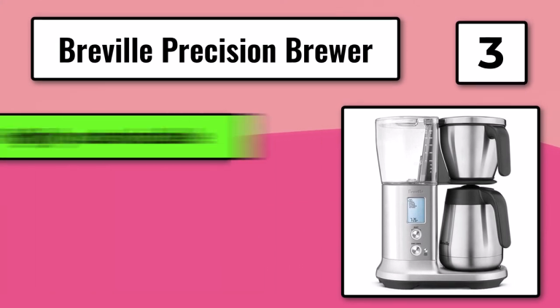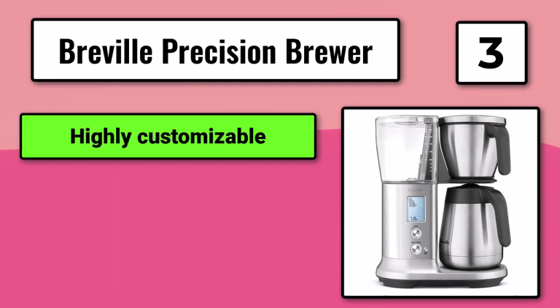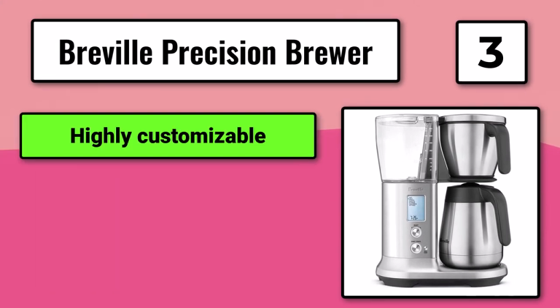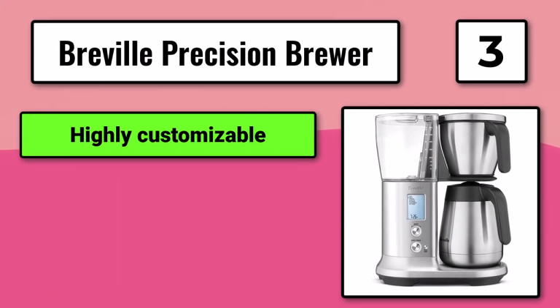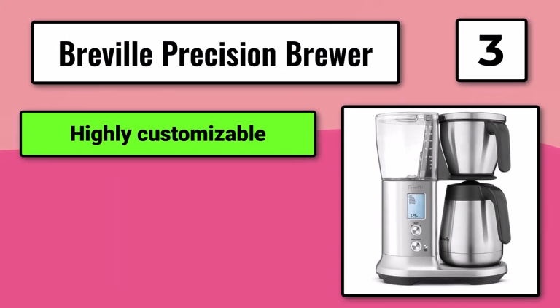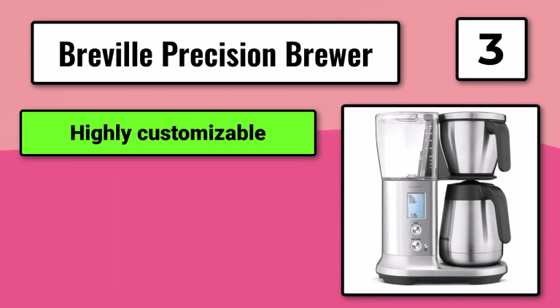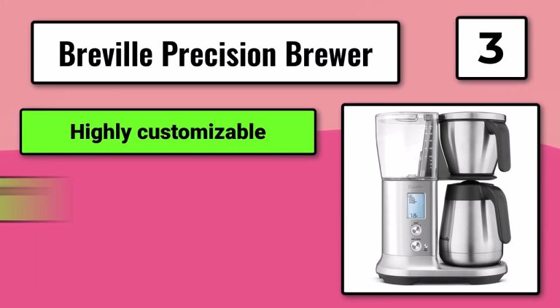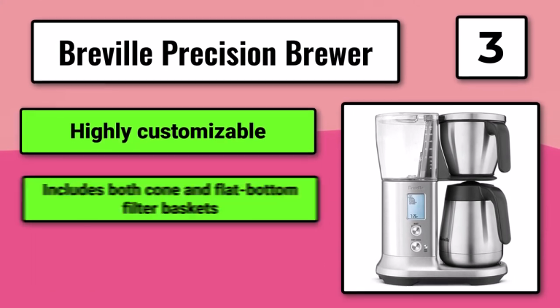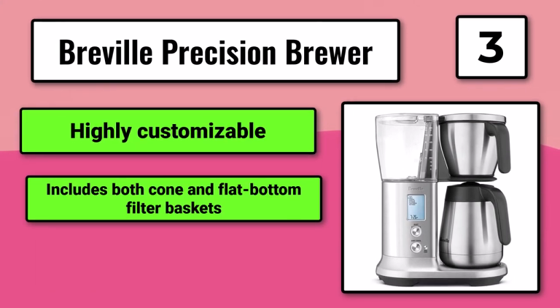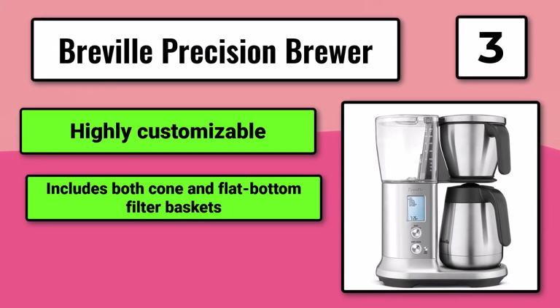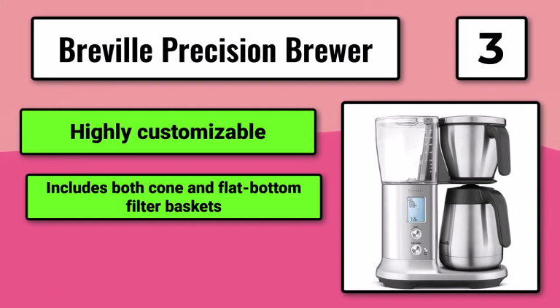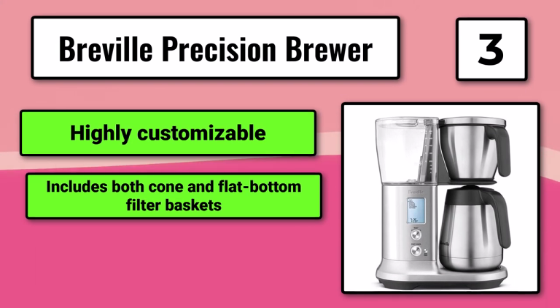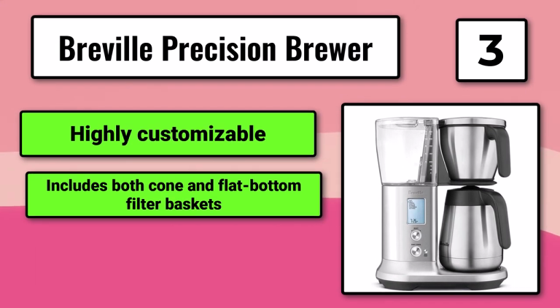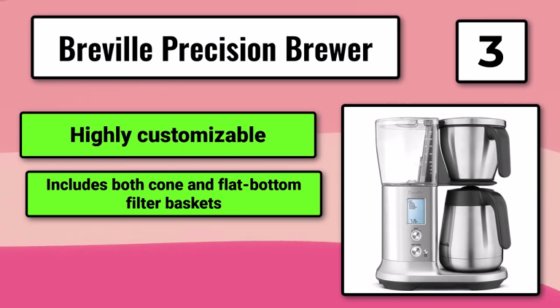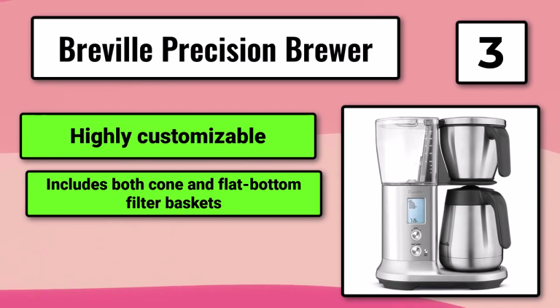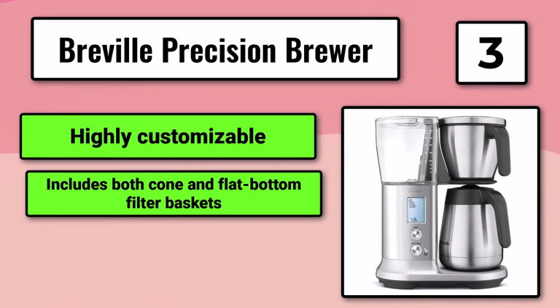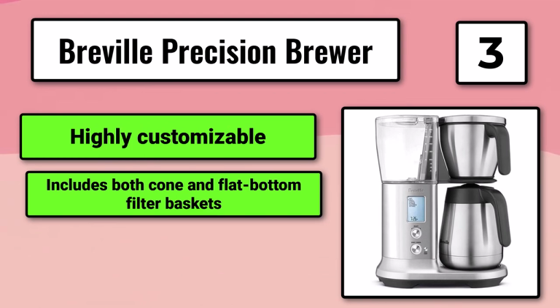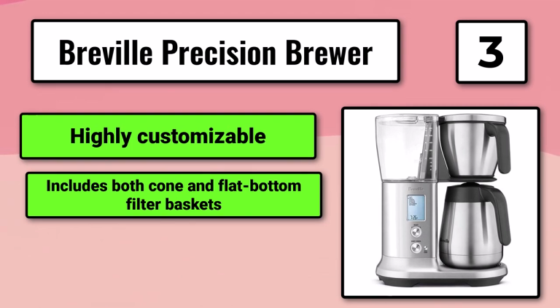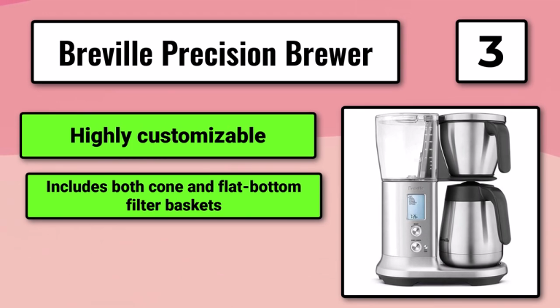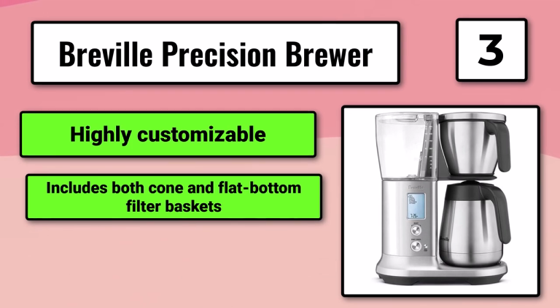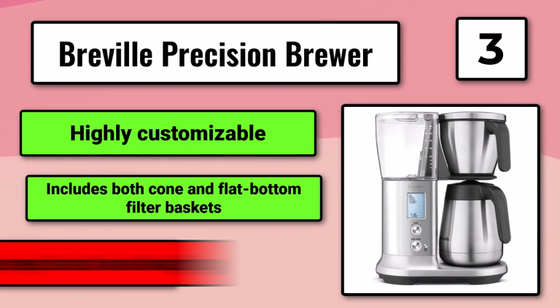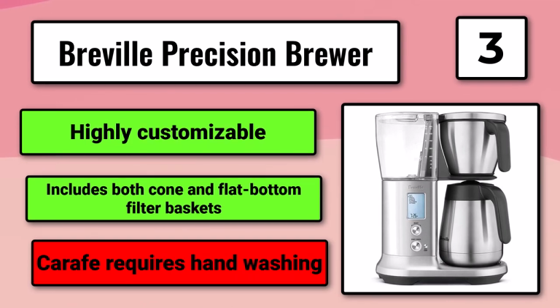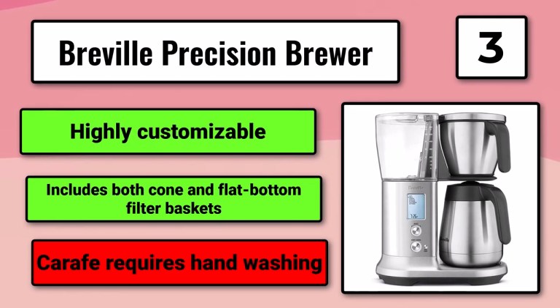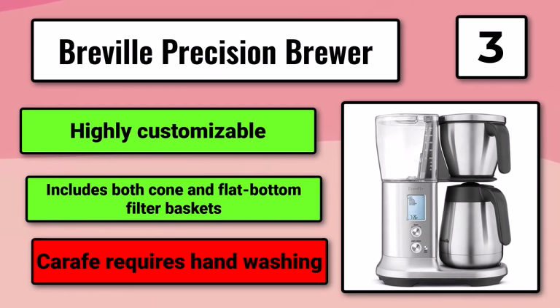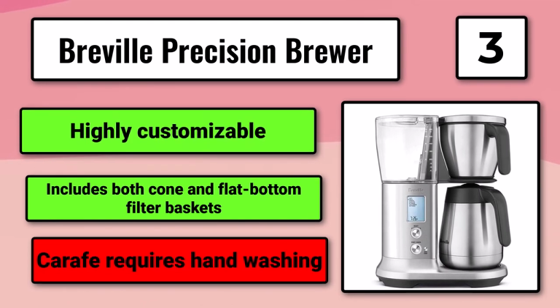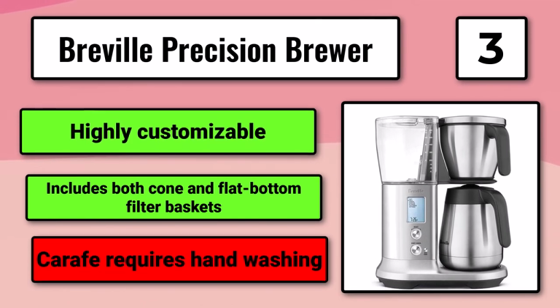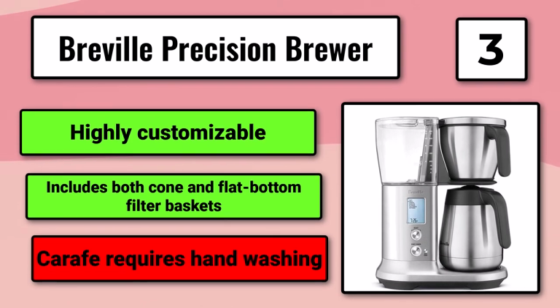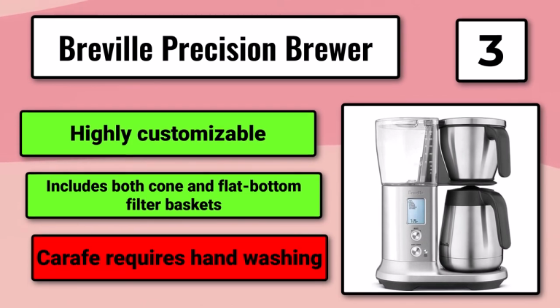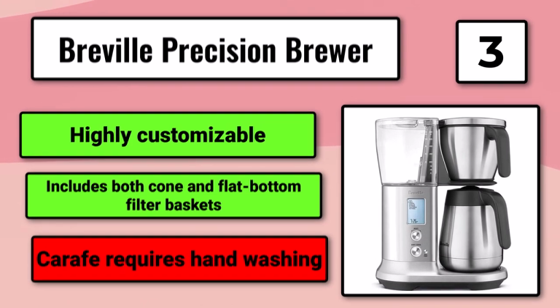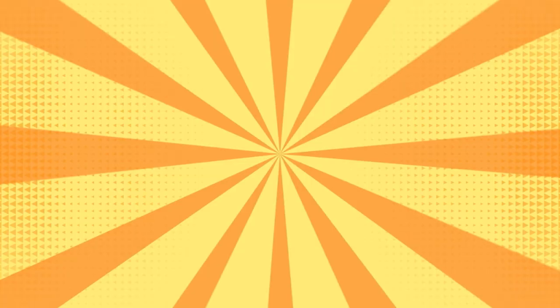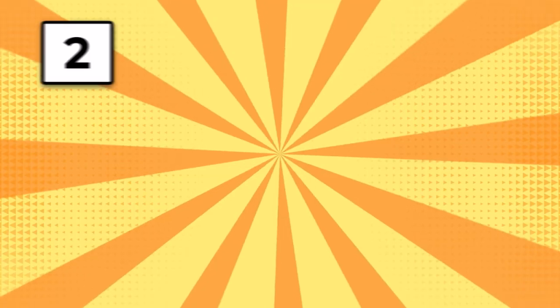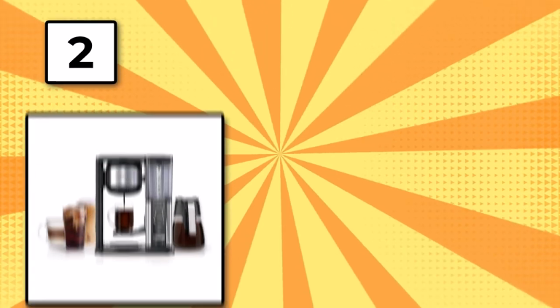Highly customizable. Includes both cone and flat-bottom filter baskets. Carafe requires hand-washing.